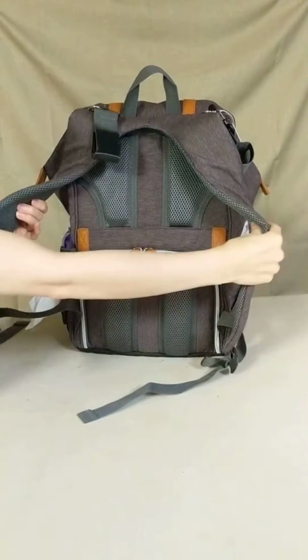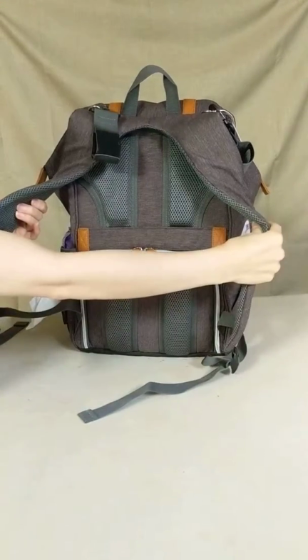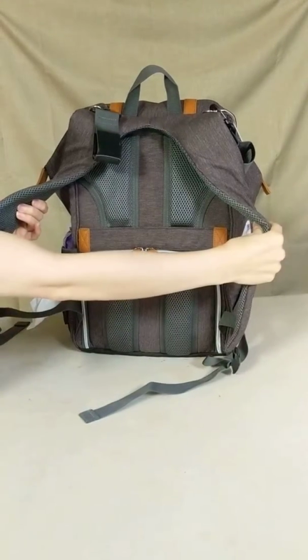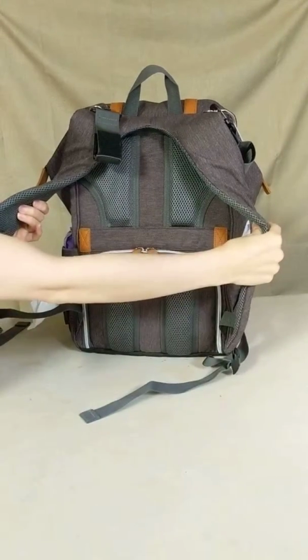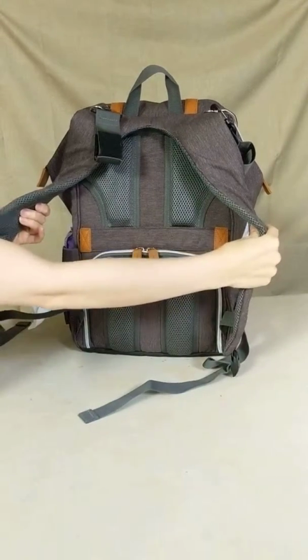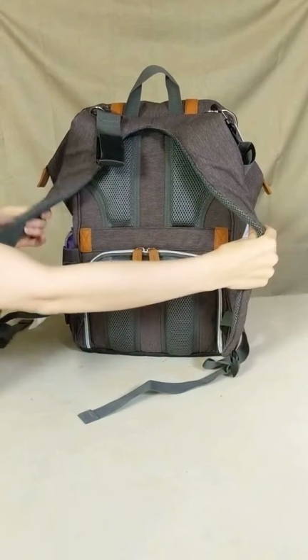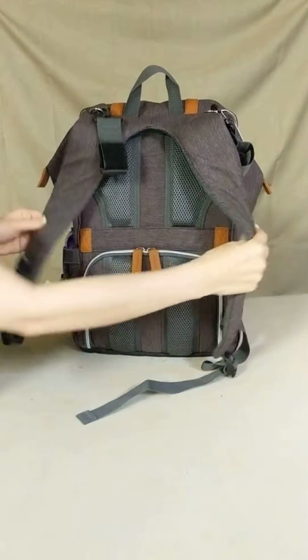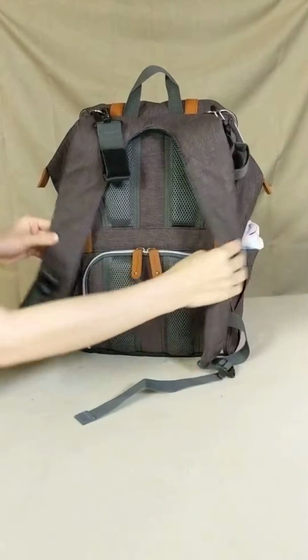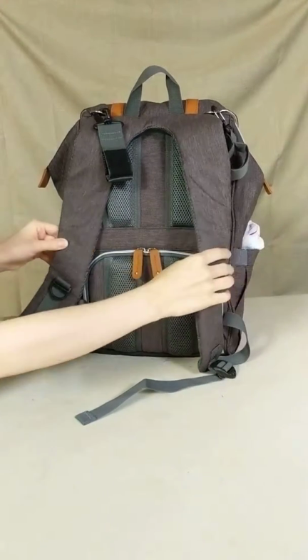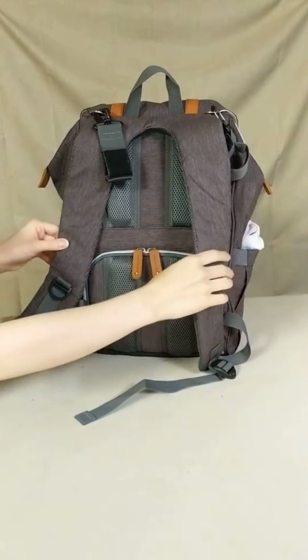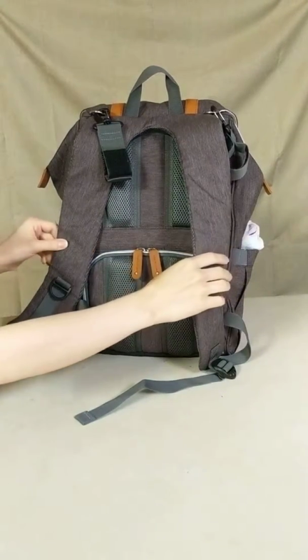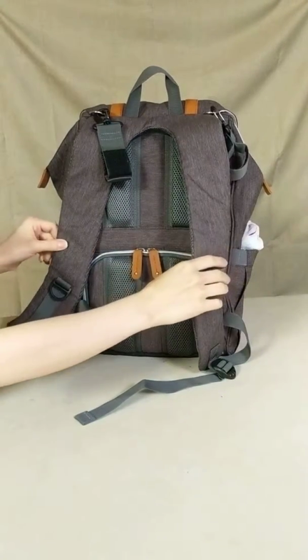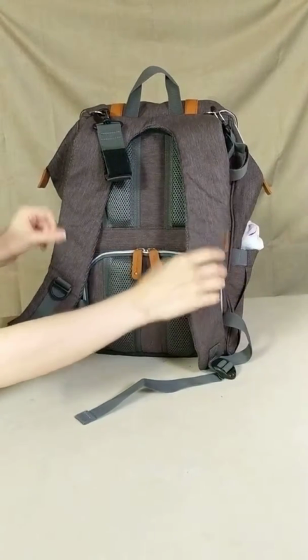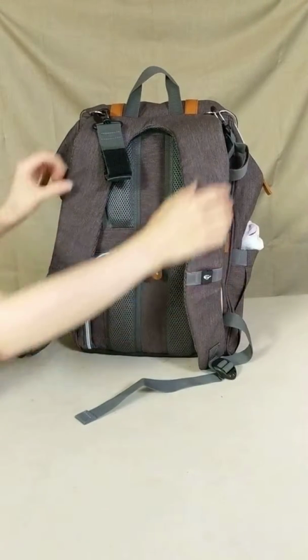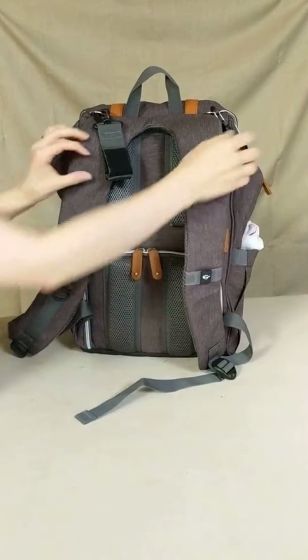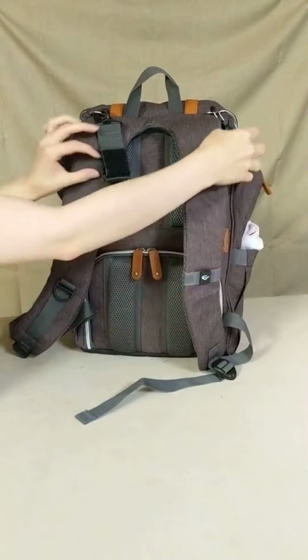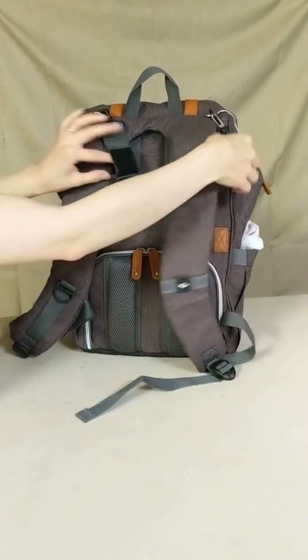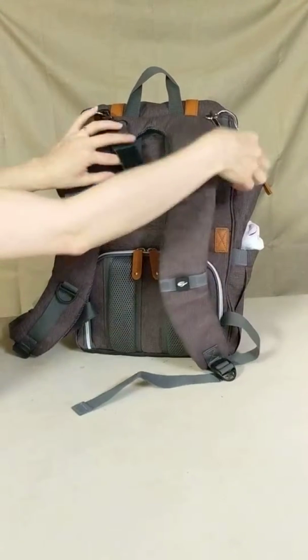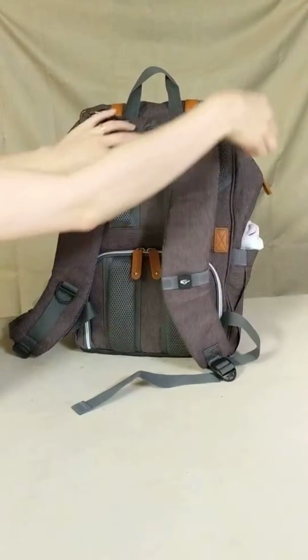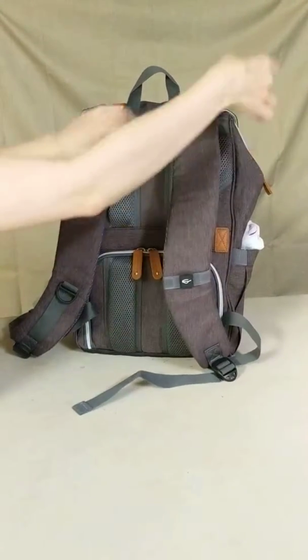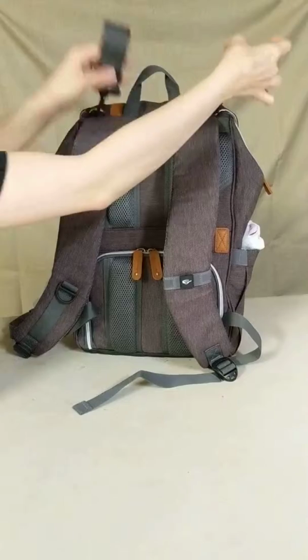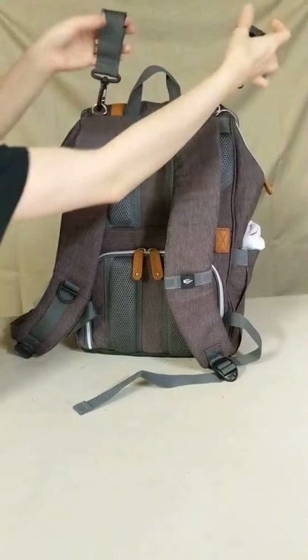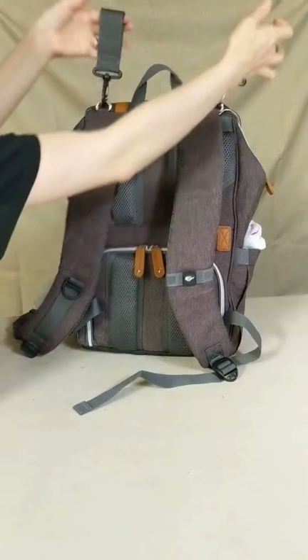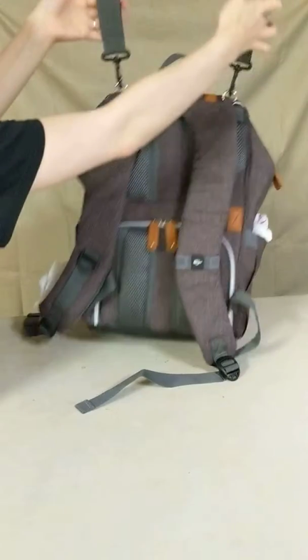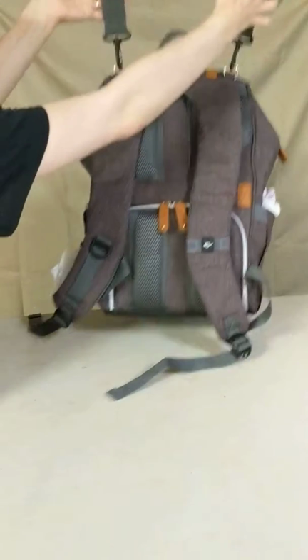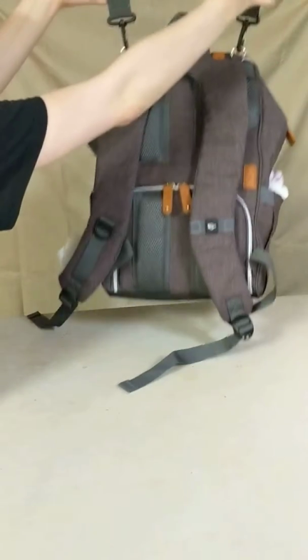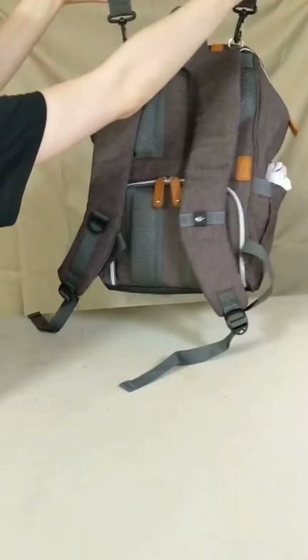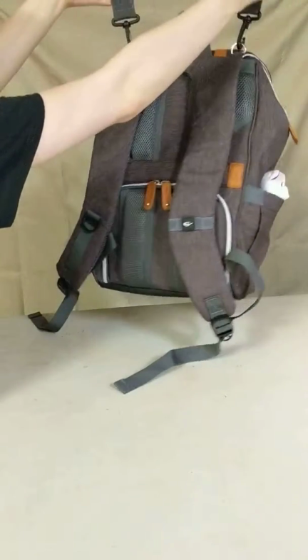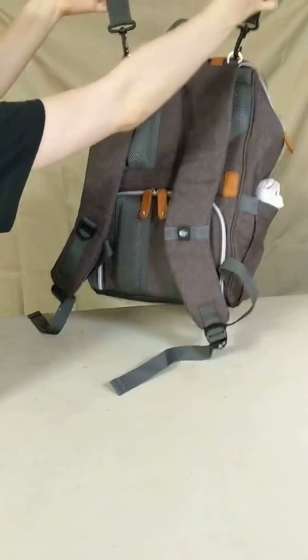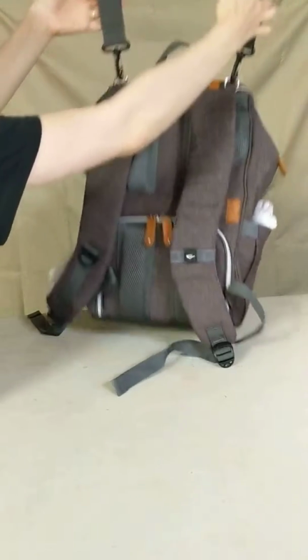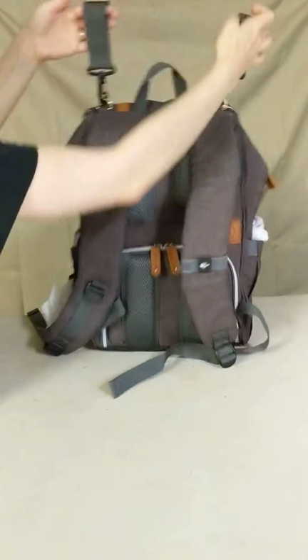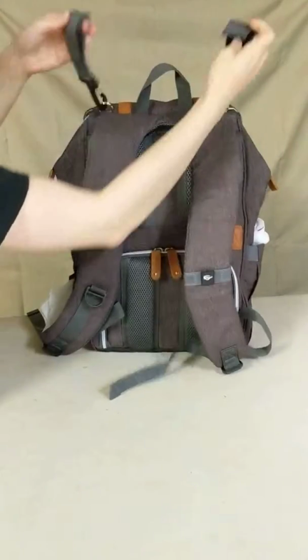The bag also has Velcro straps, which is perfect for a stroller or shopping cart.